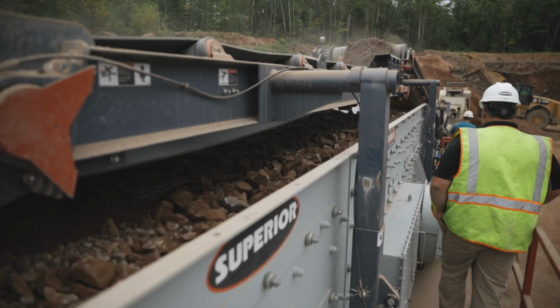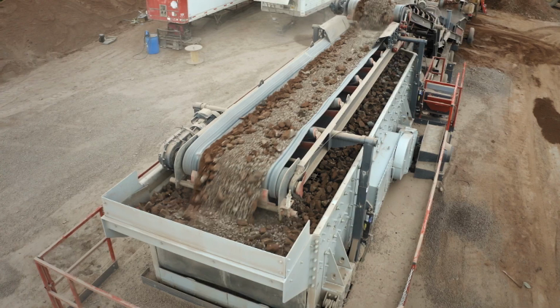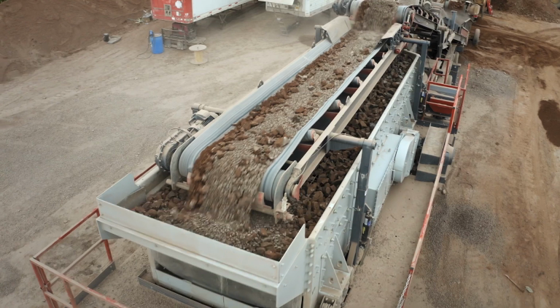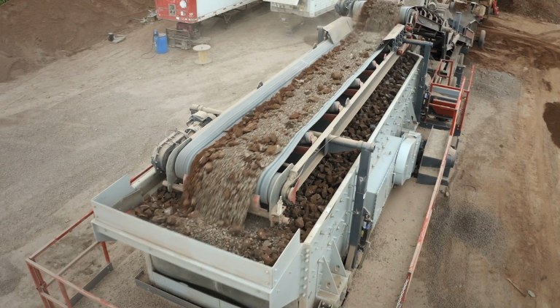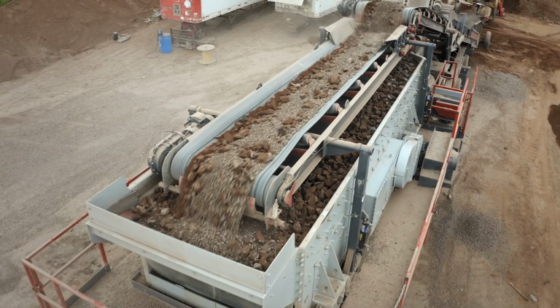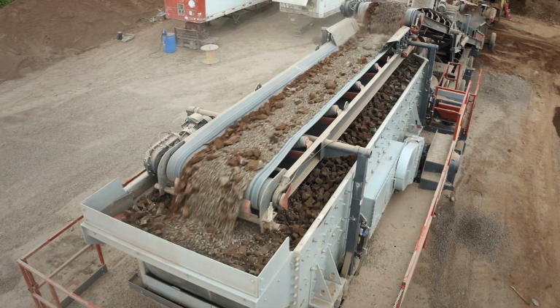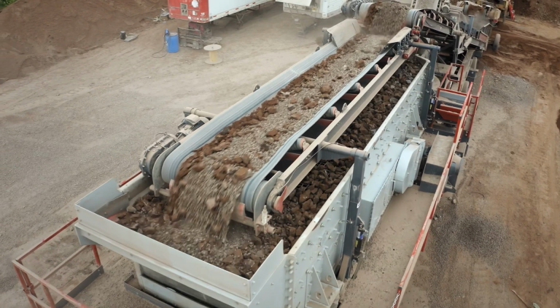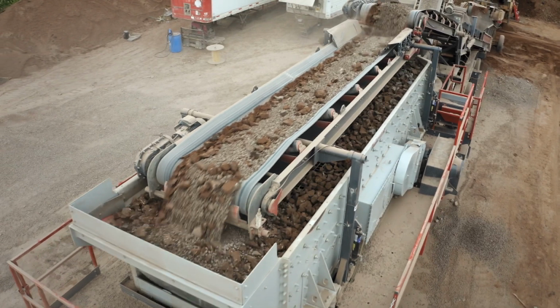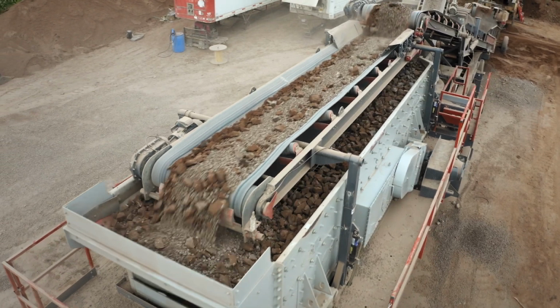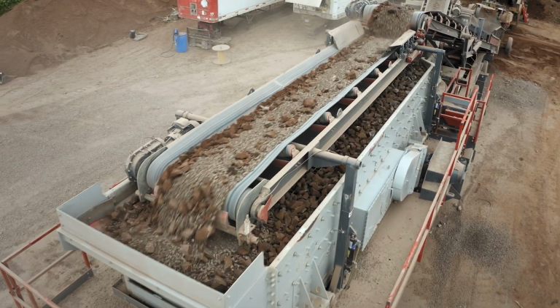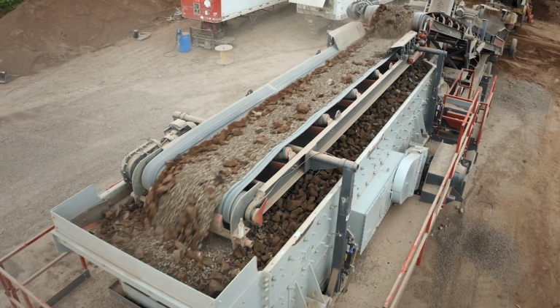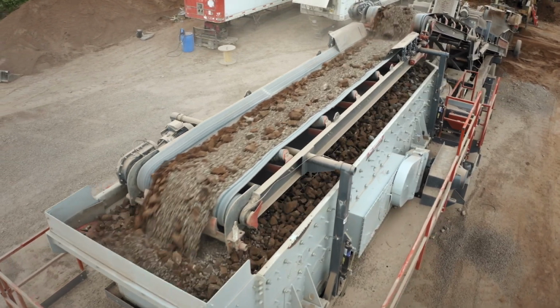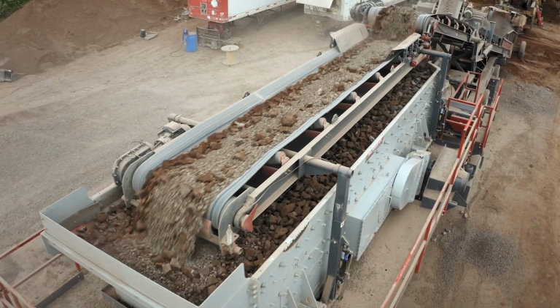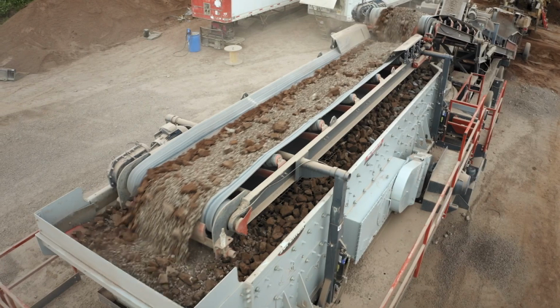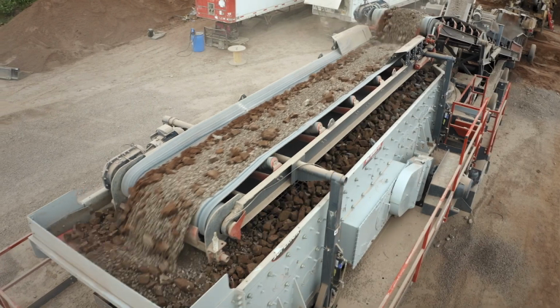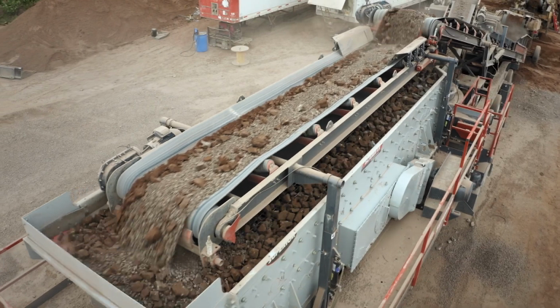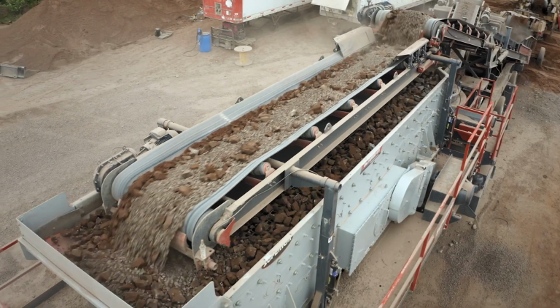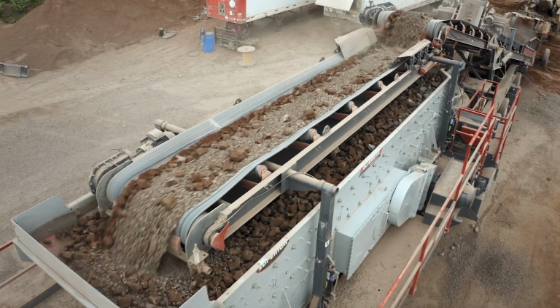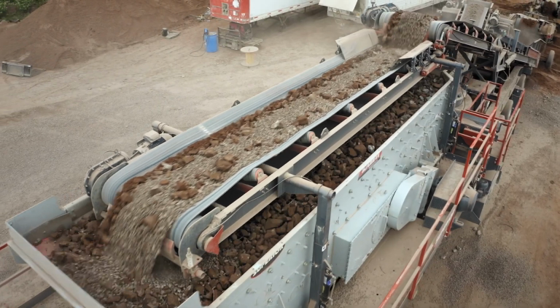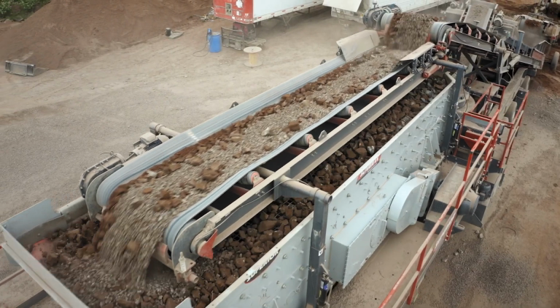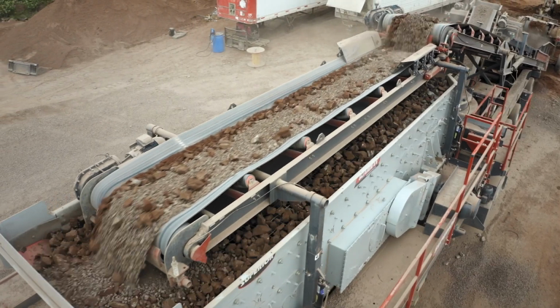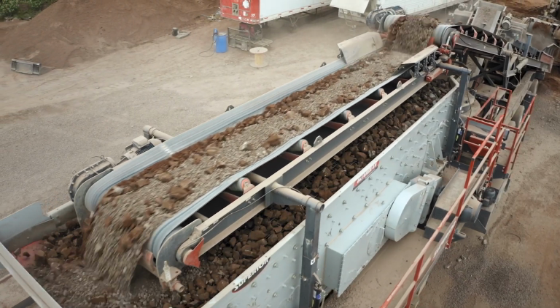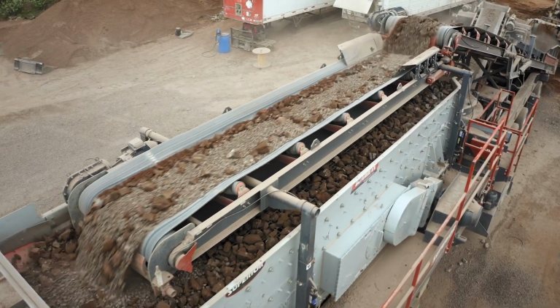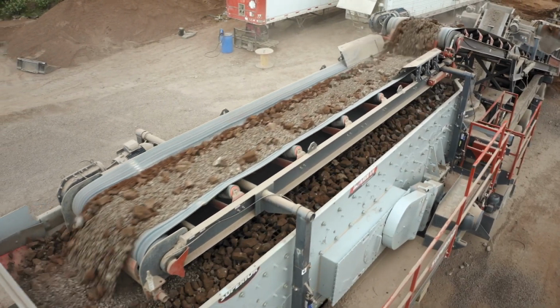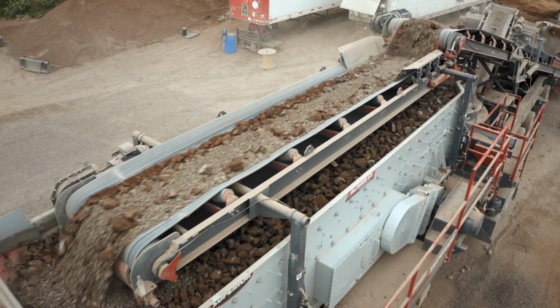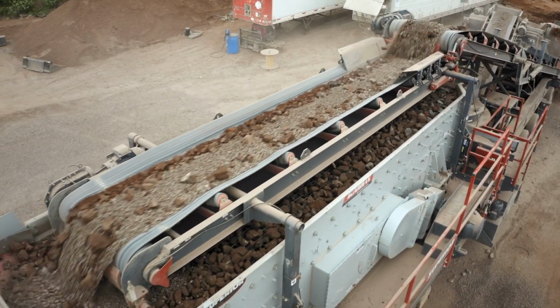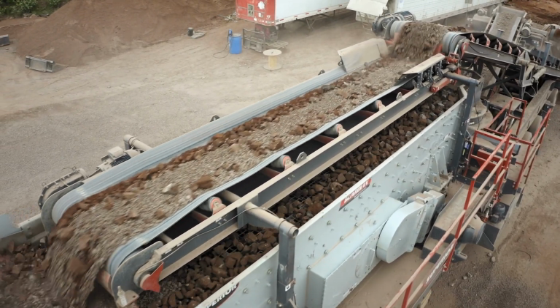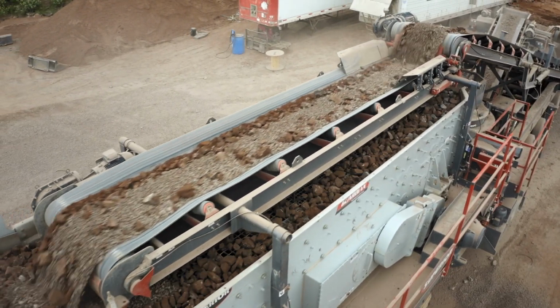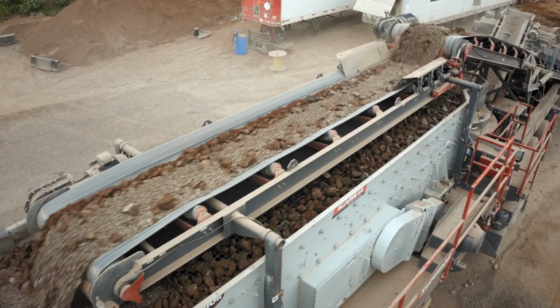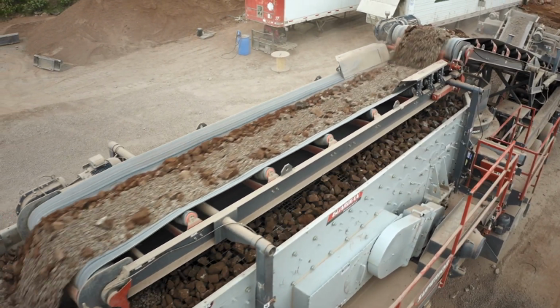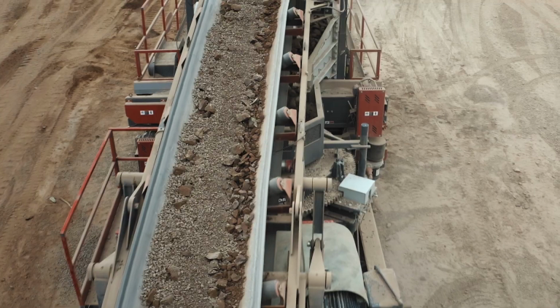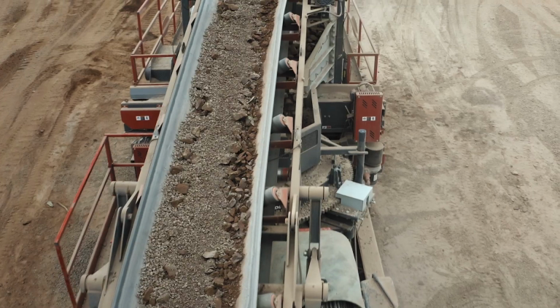This plant also comes with the run-on jacks and a hydraulic package, fast setup and teardown times.